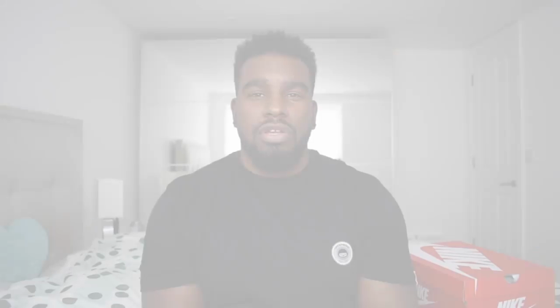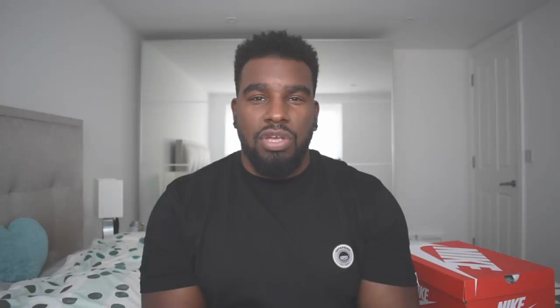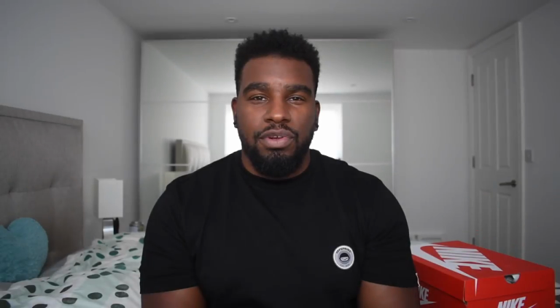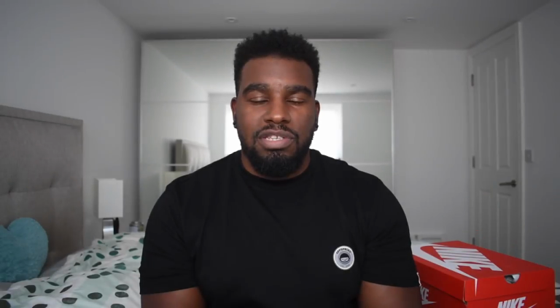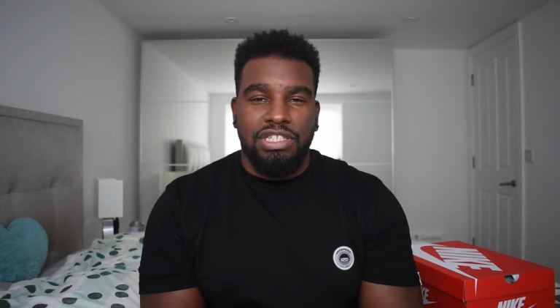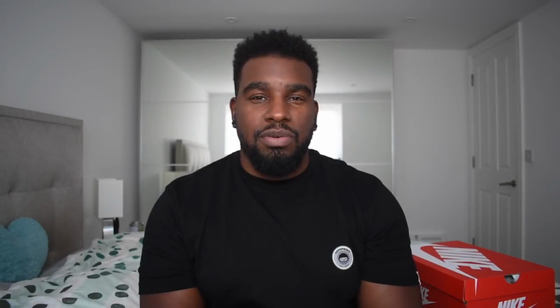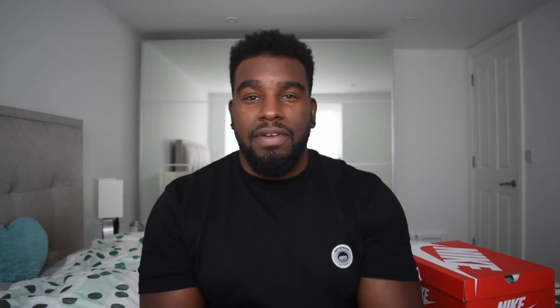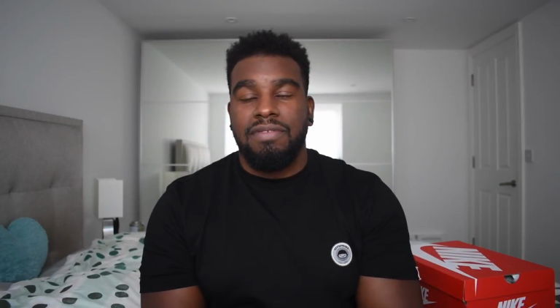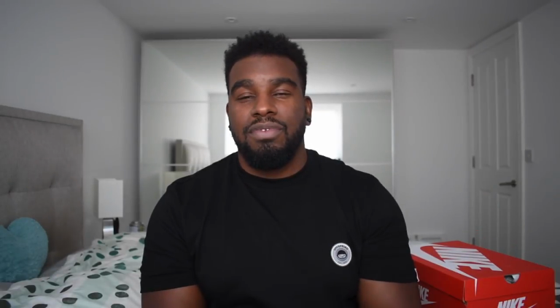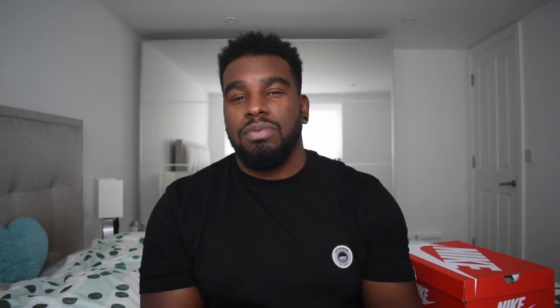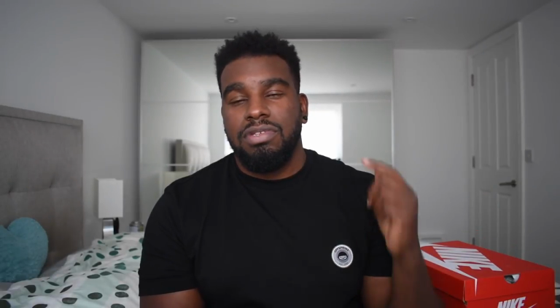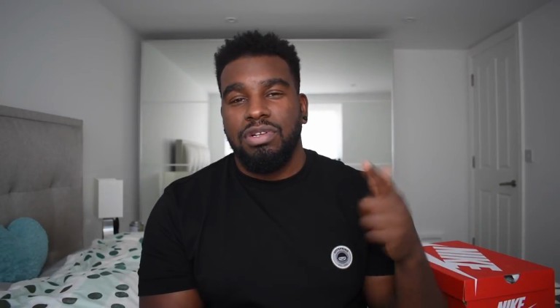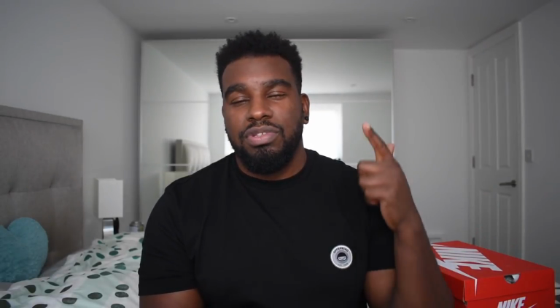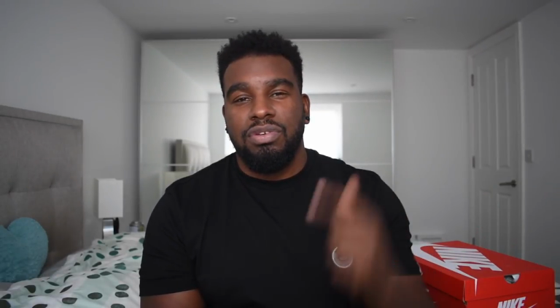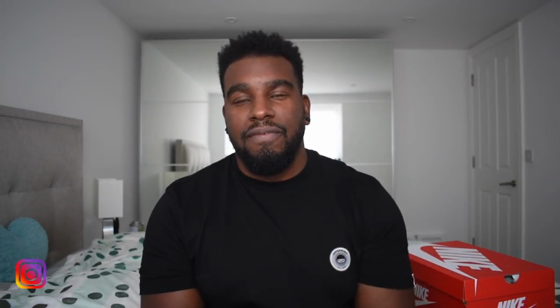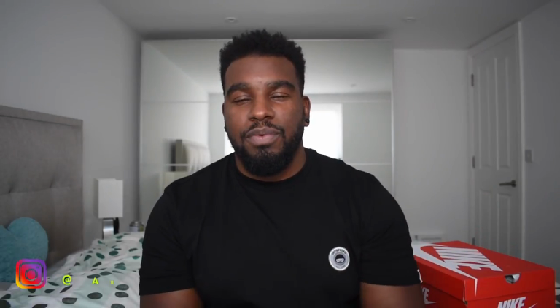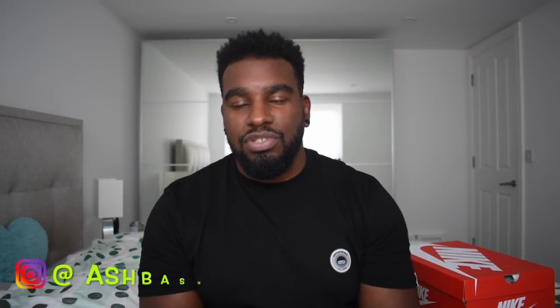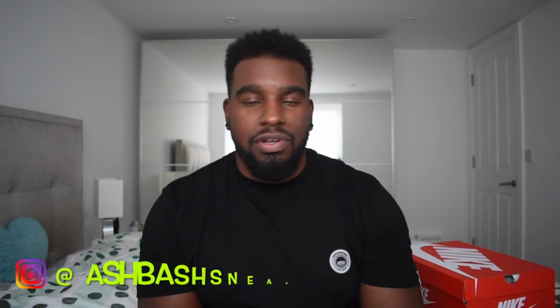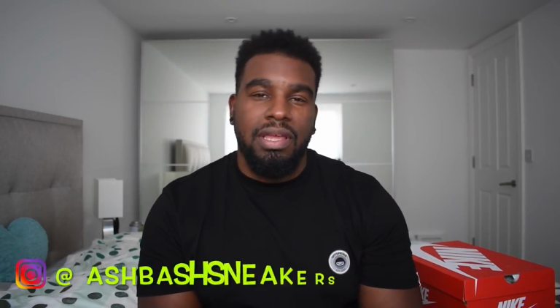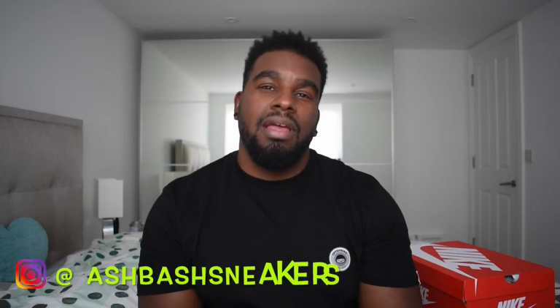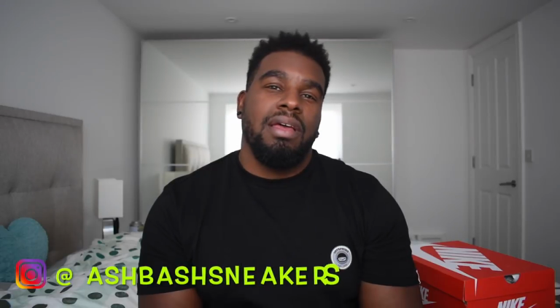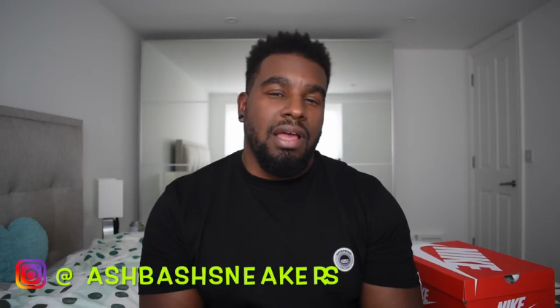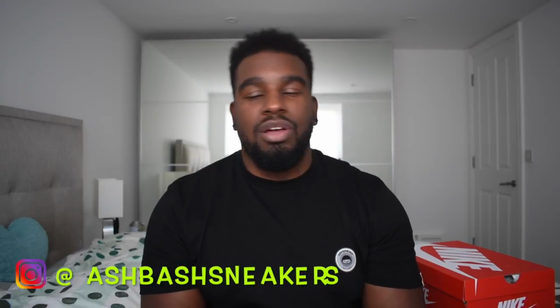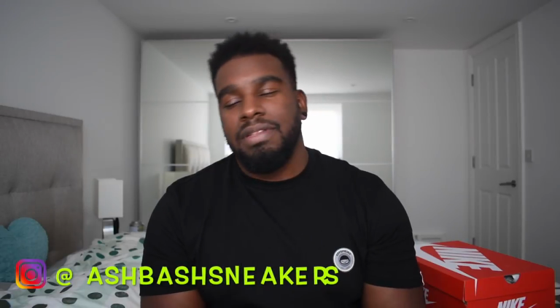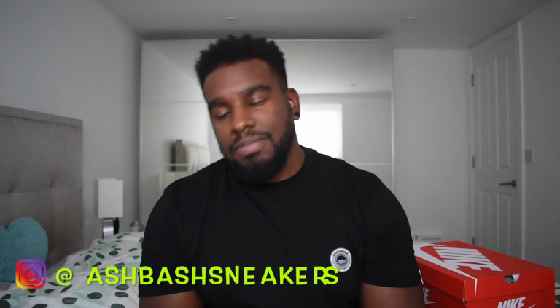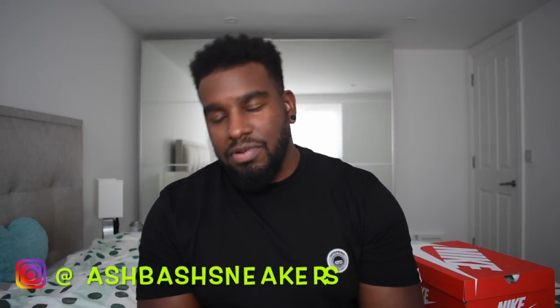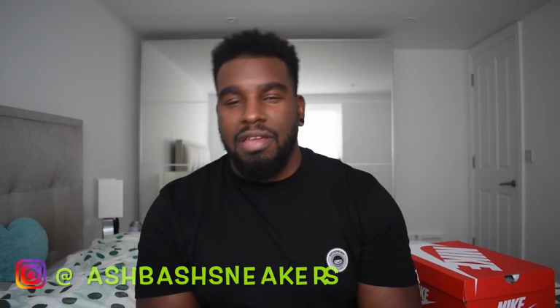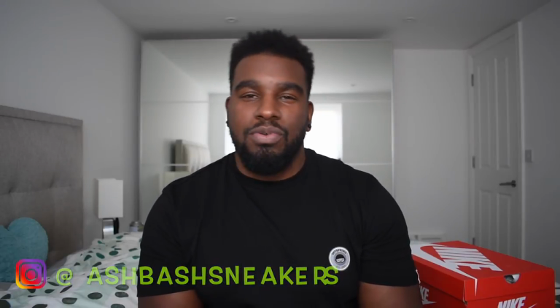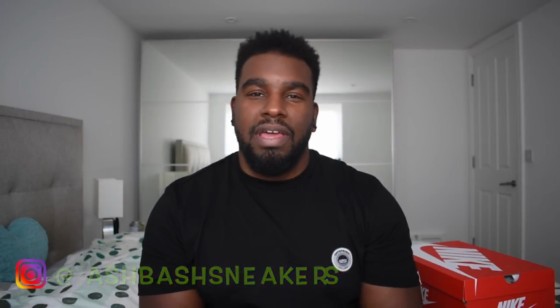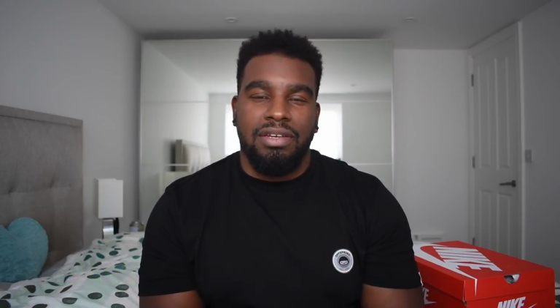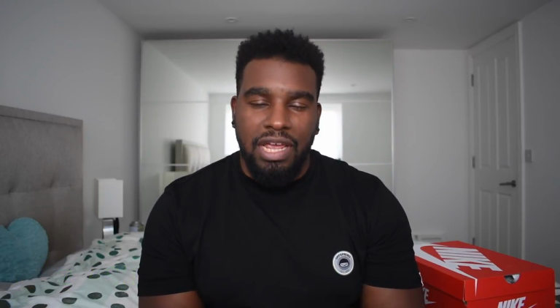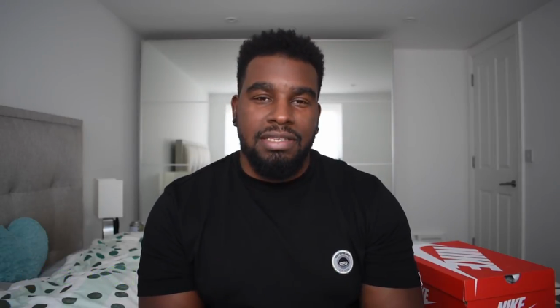So if you're new to my channel, first of all, salute to you, hopefully you enjoy — like, comment, subscribe, all that jazz.